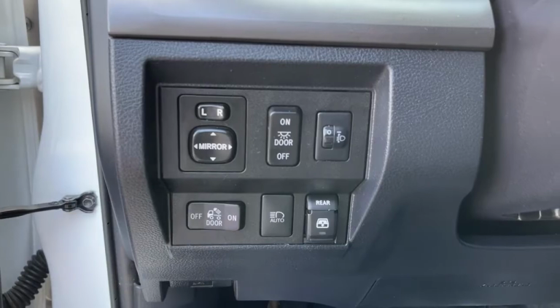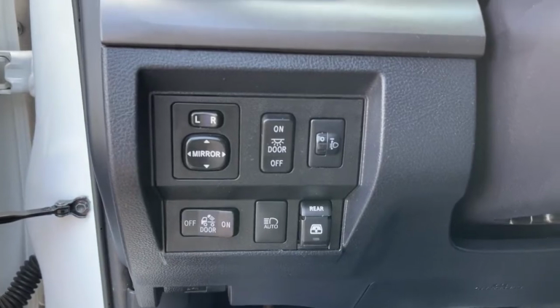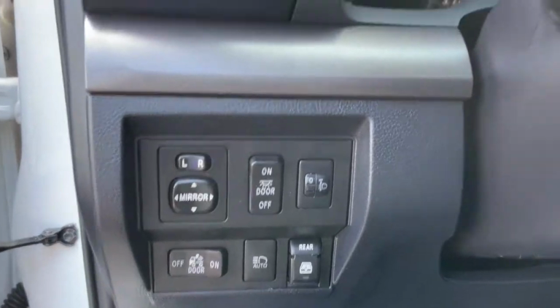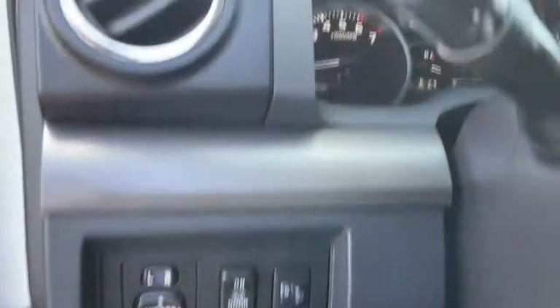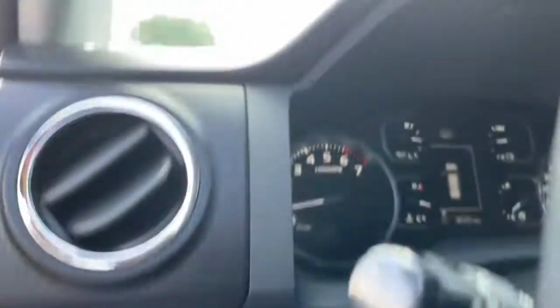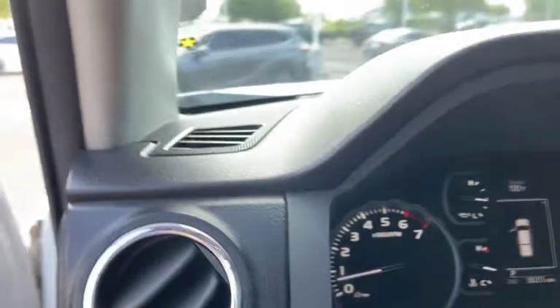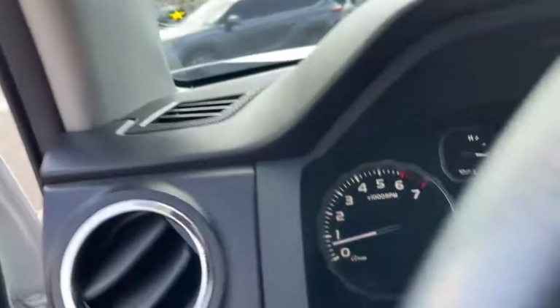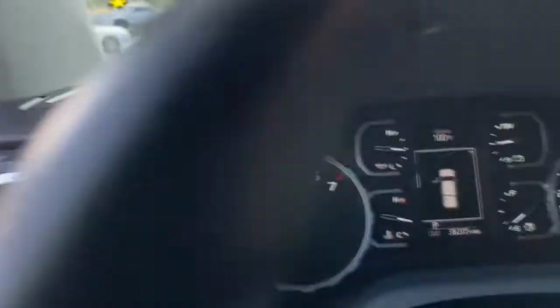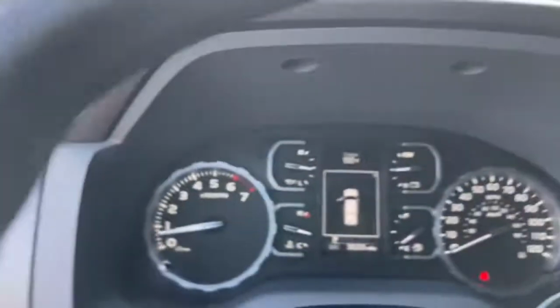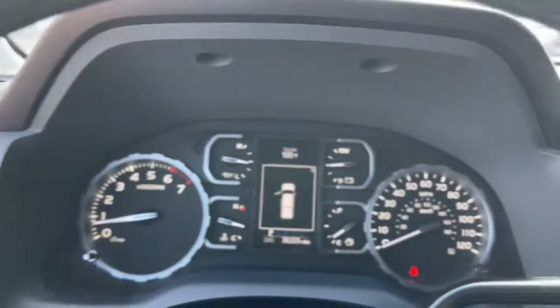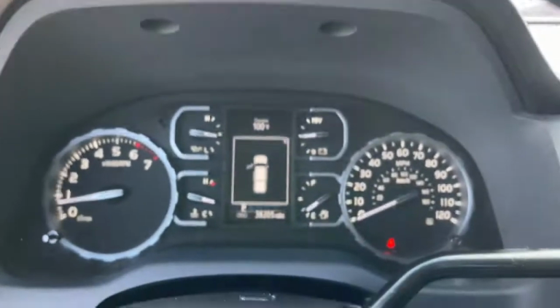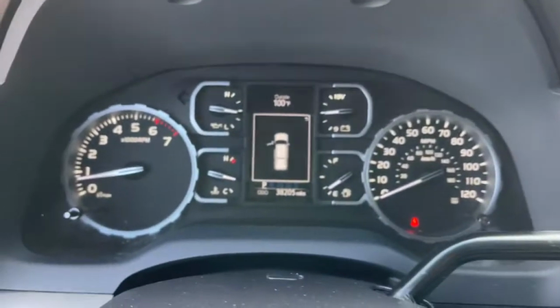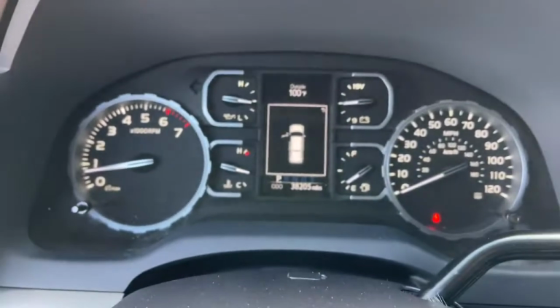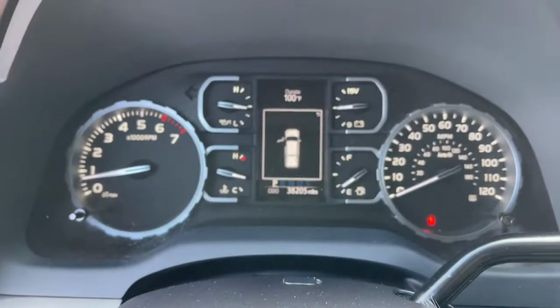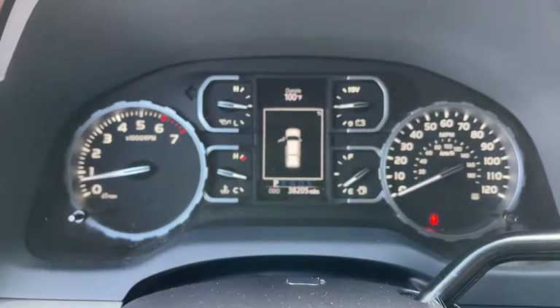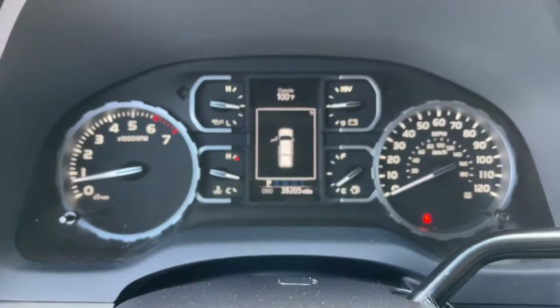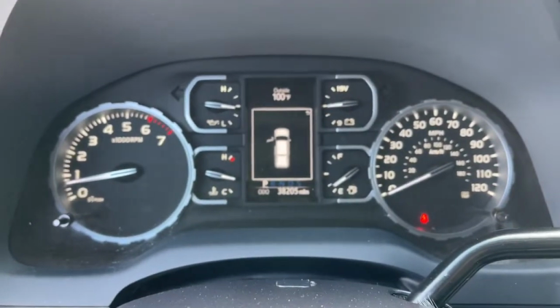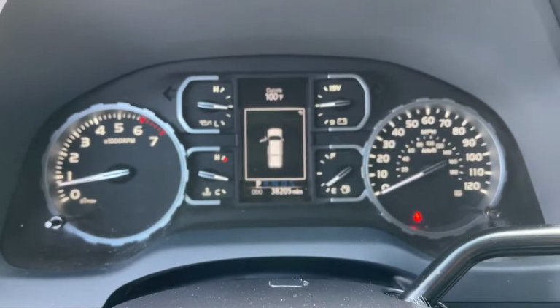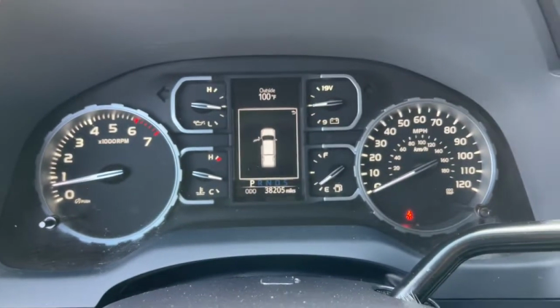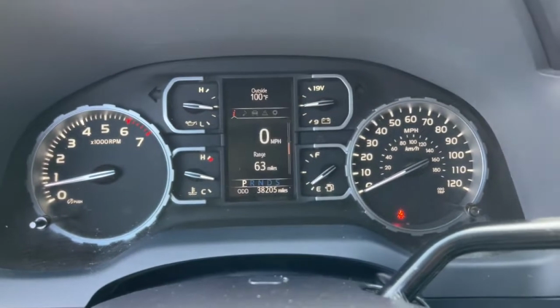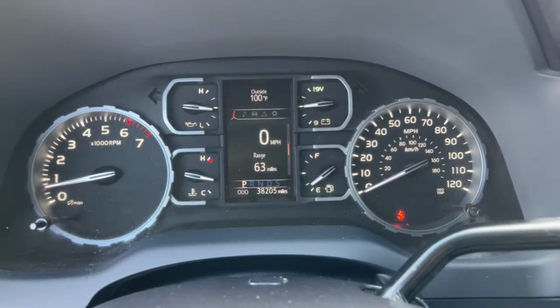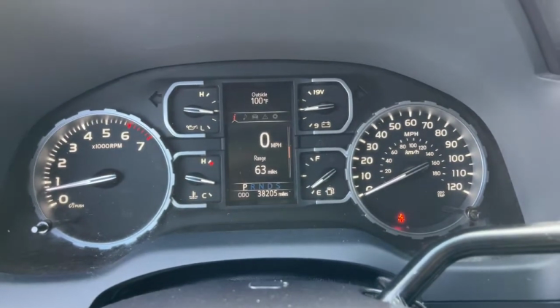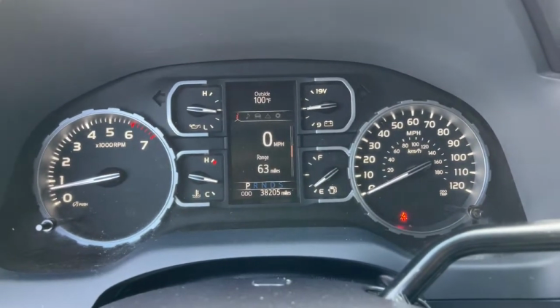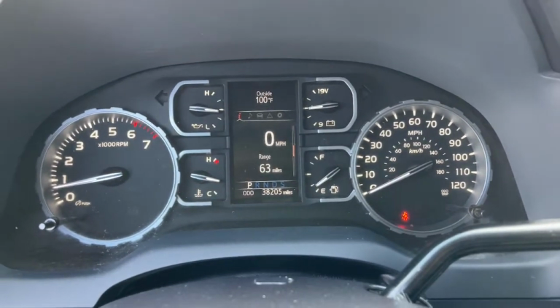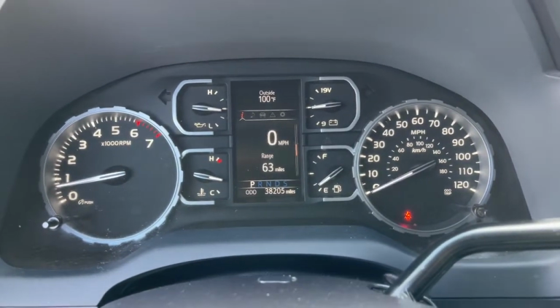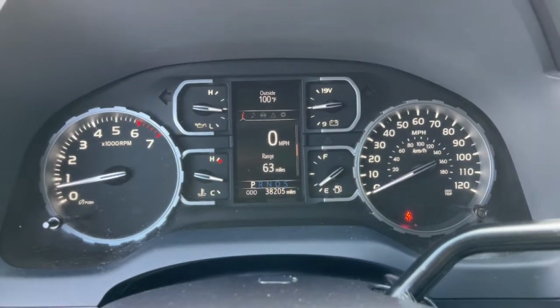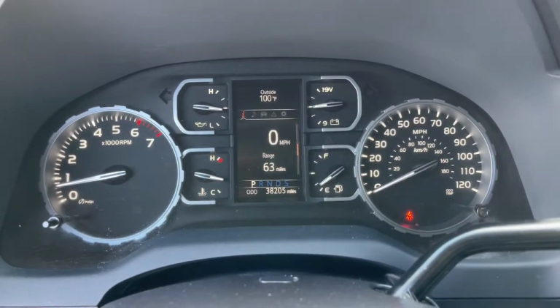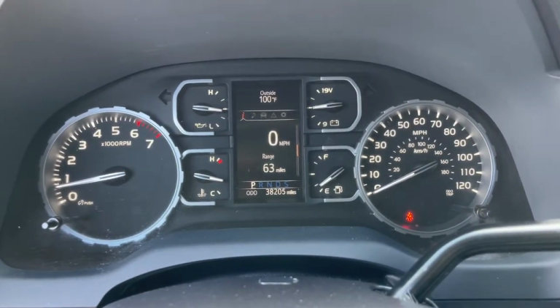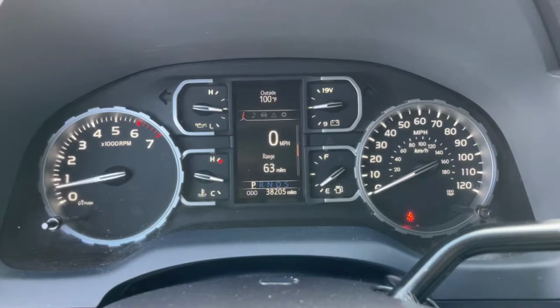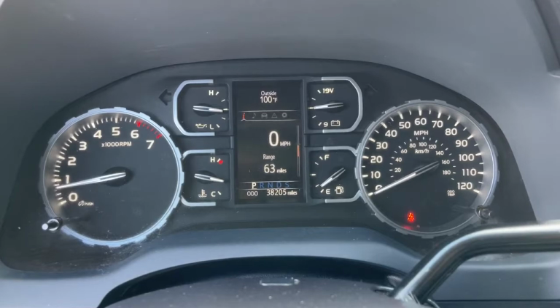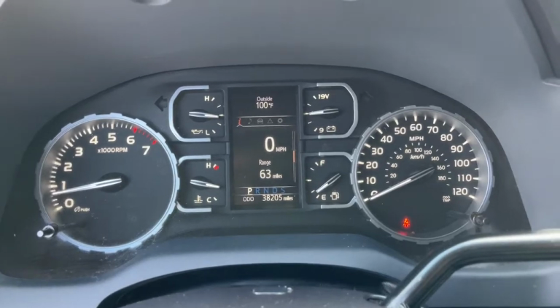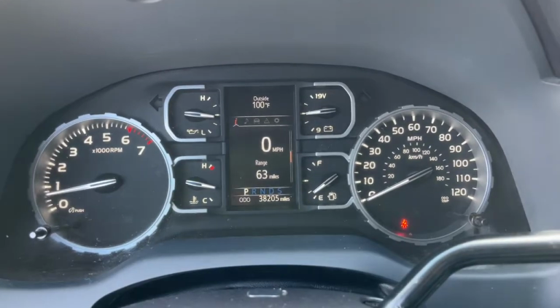Fog lamps, satellite radio, Bluetooth connection, stability control, tow hitch.